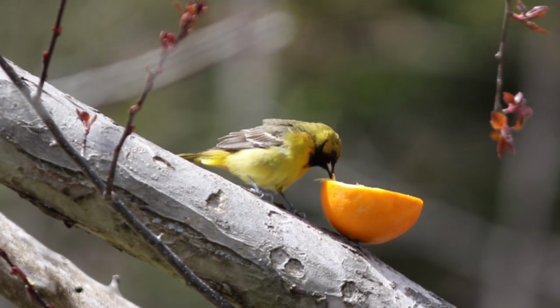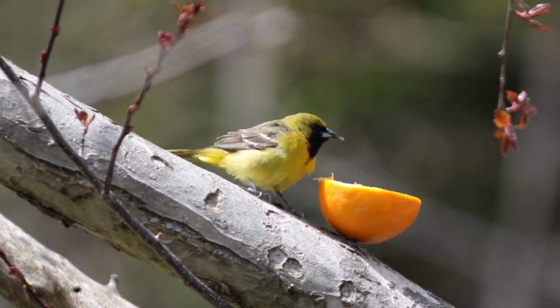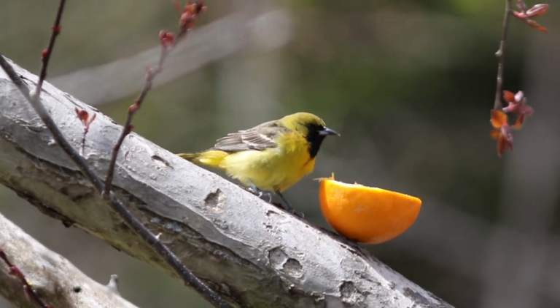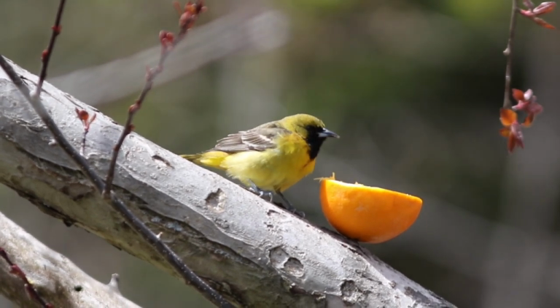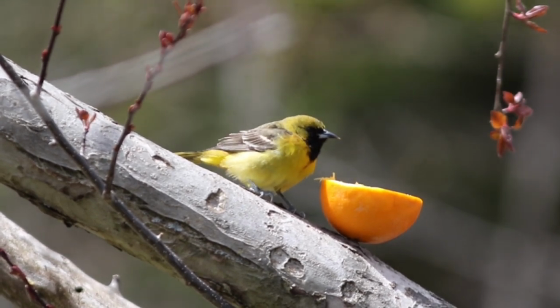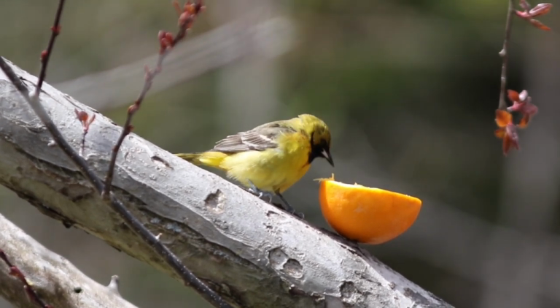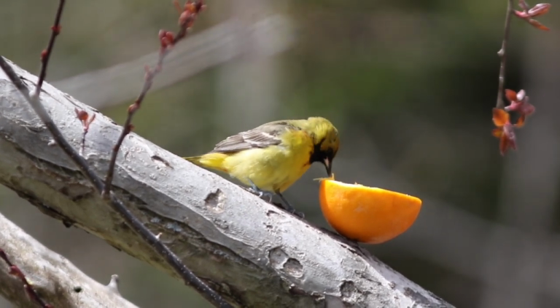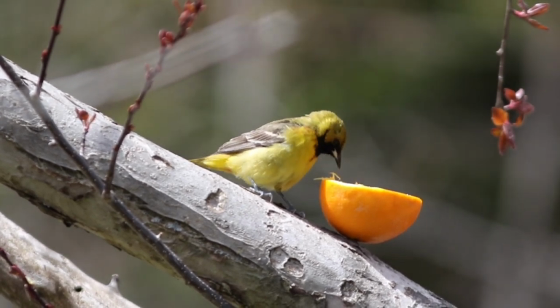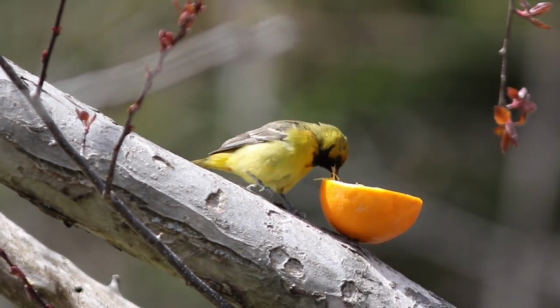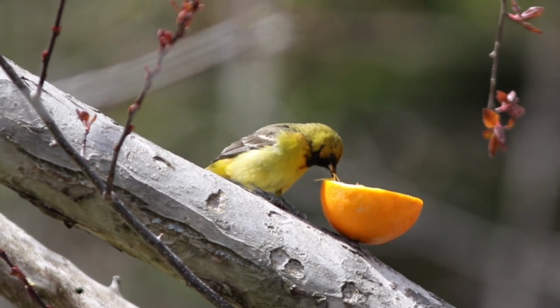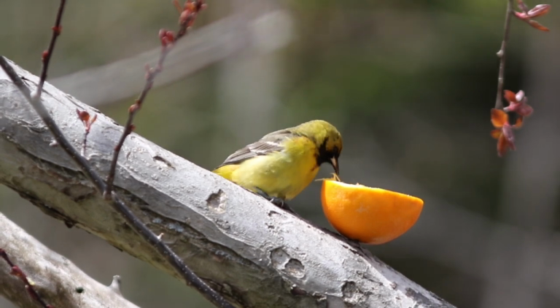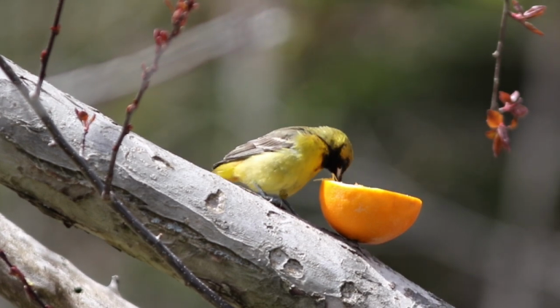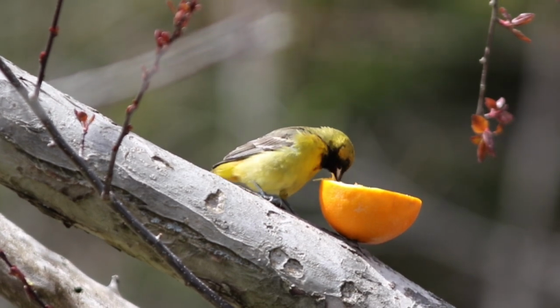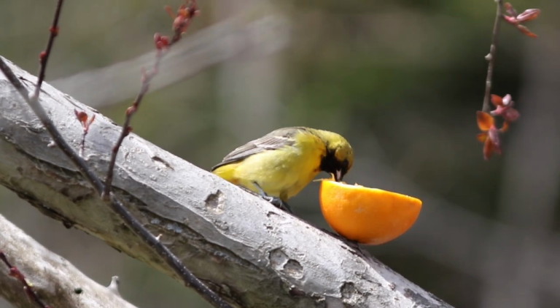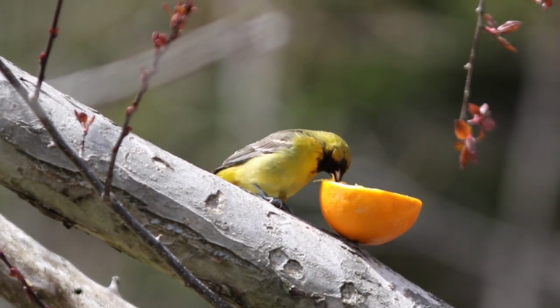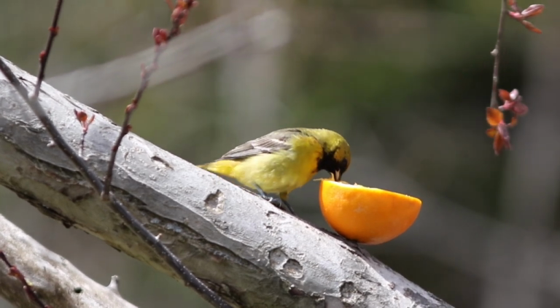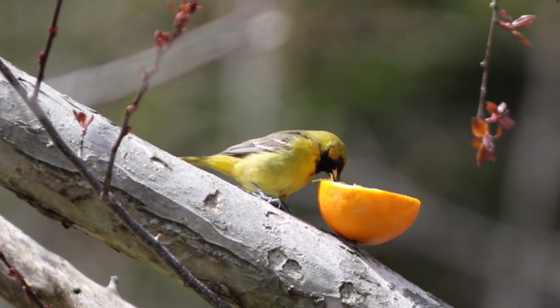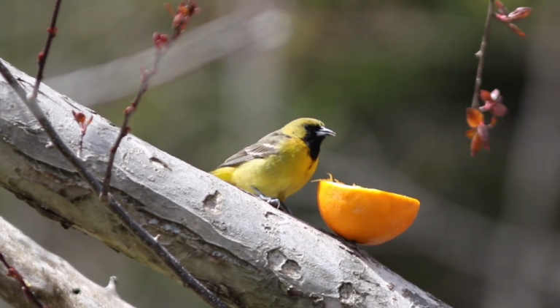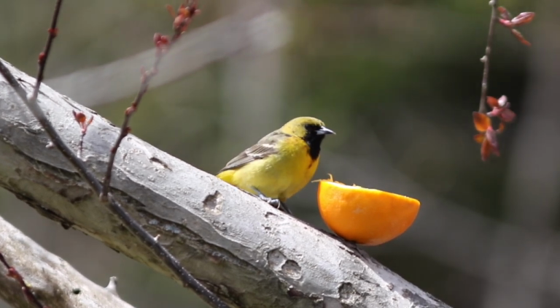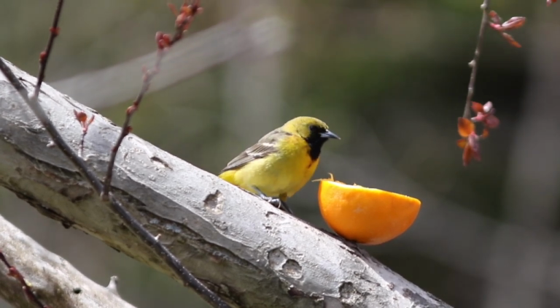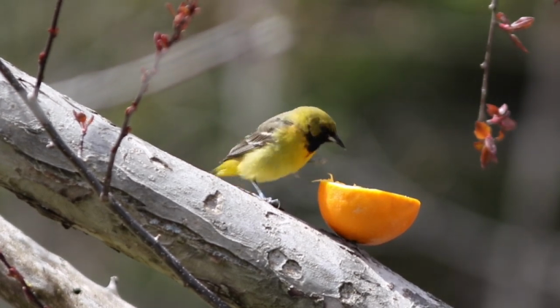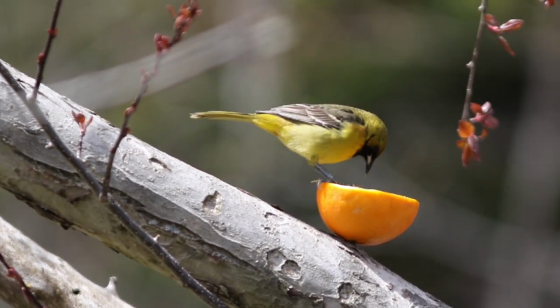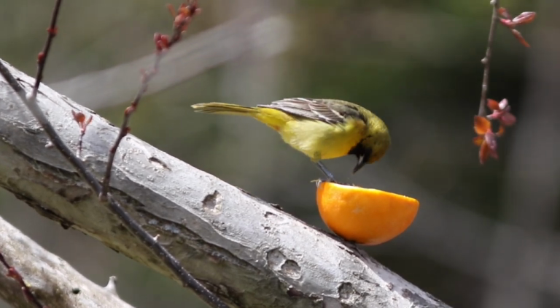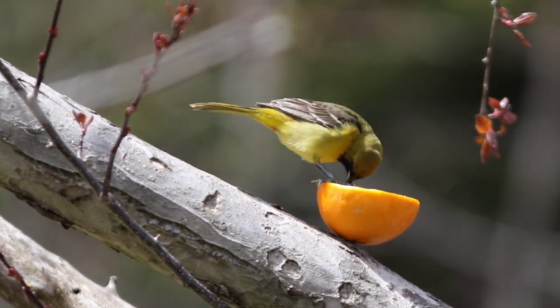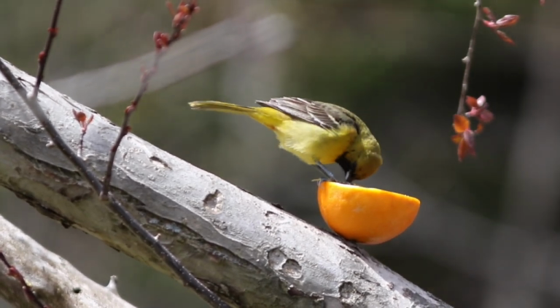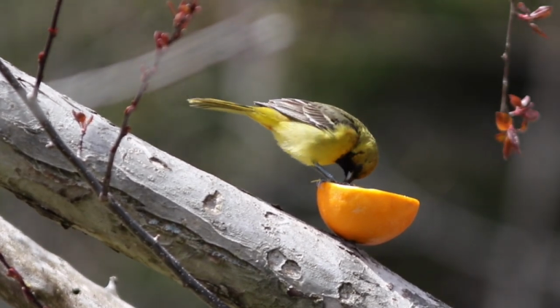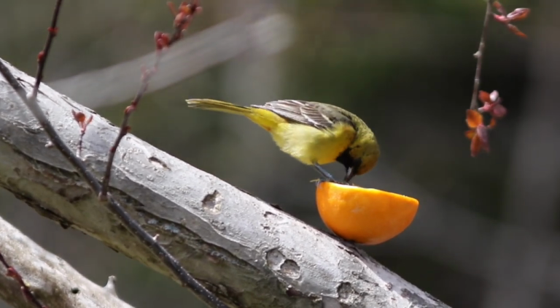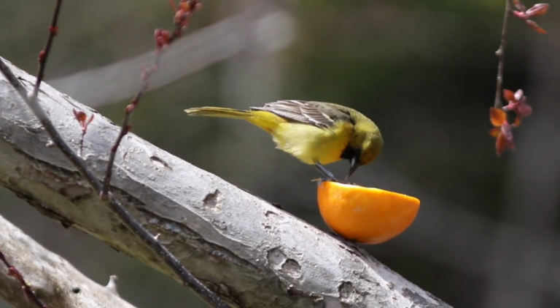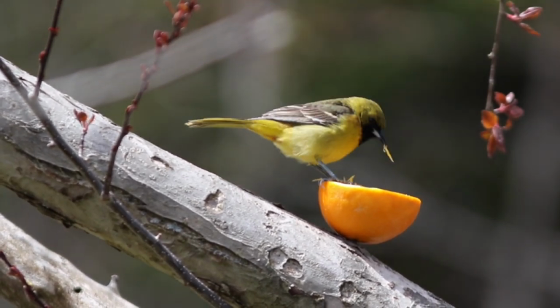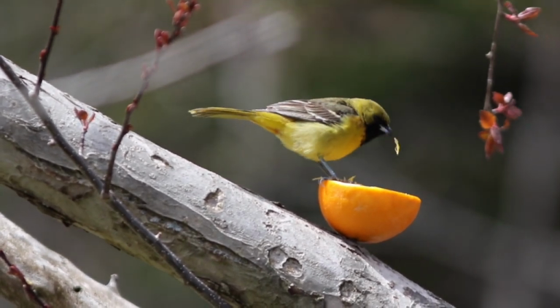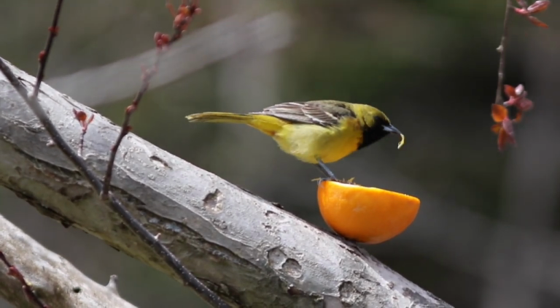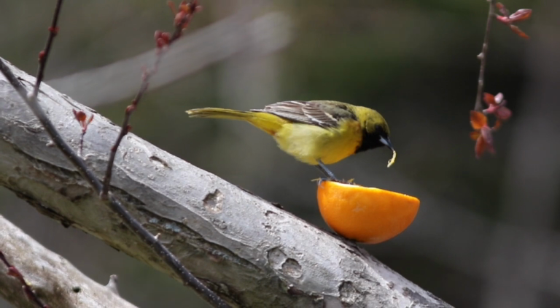This is an immature male Orchard Oriole. Look at the yellow color and that black facial mask and bib.